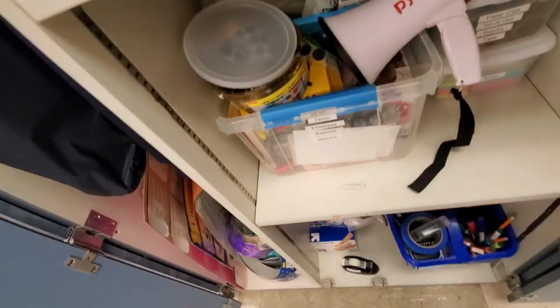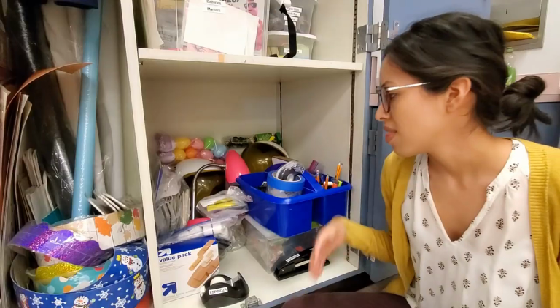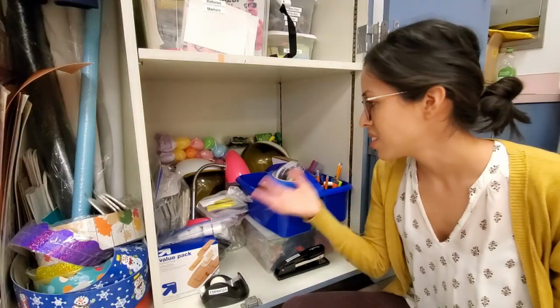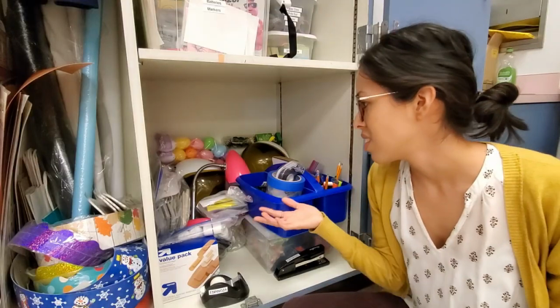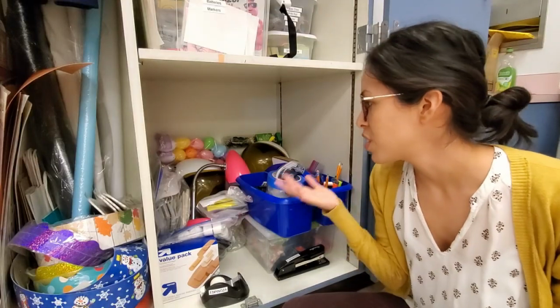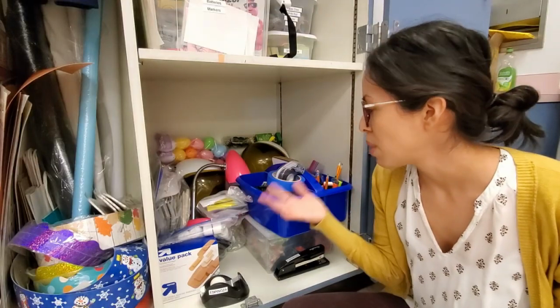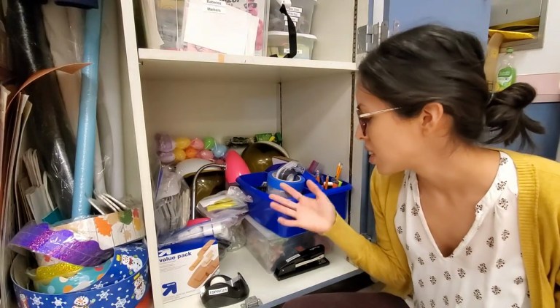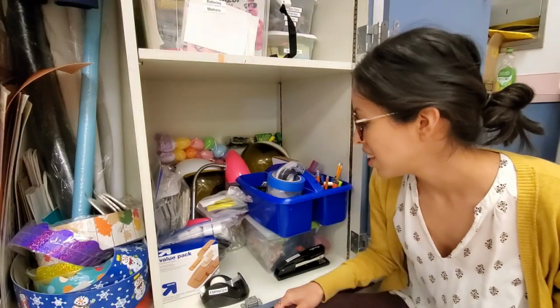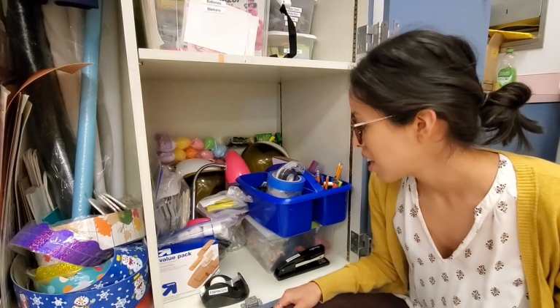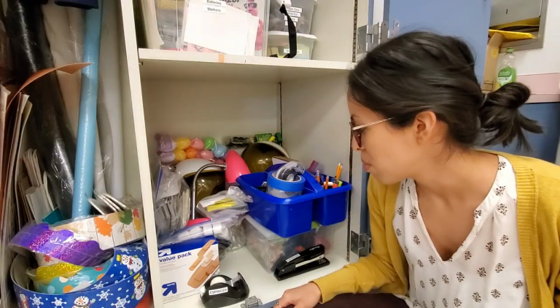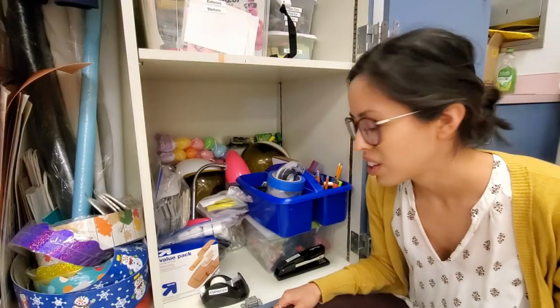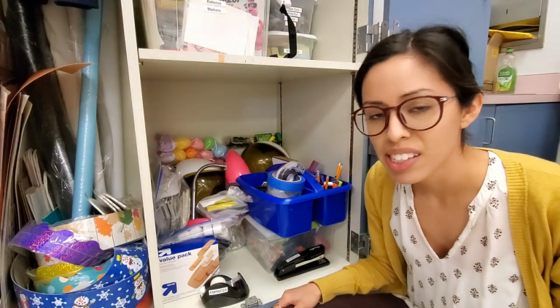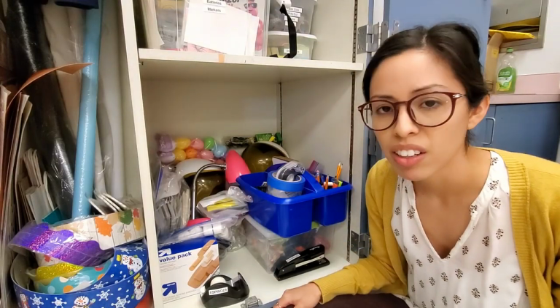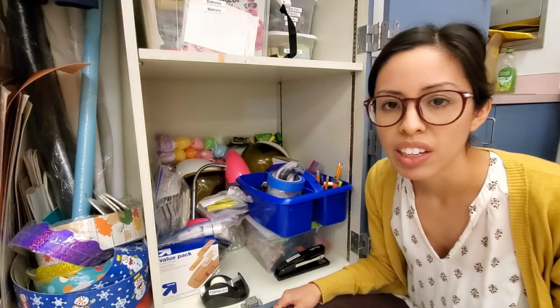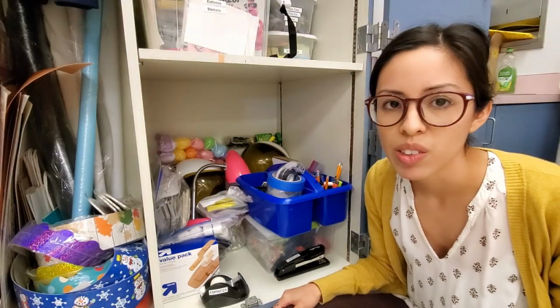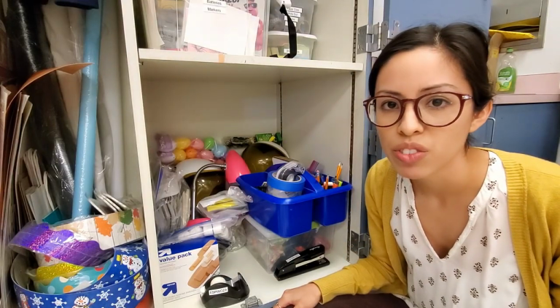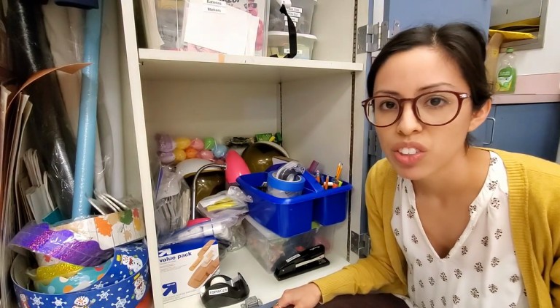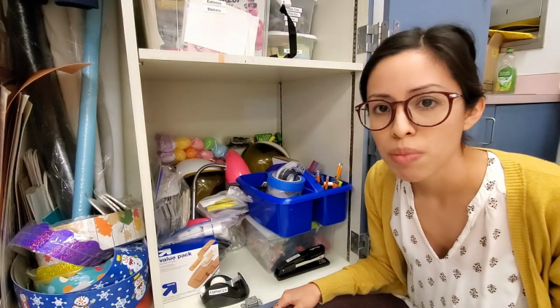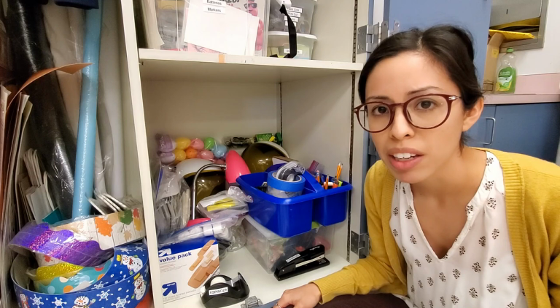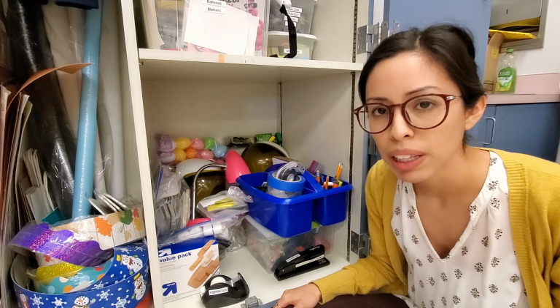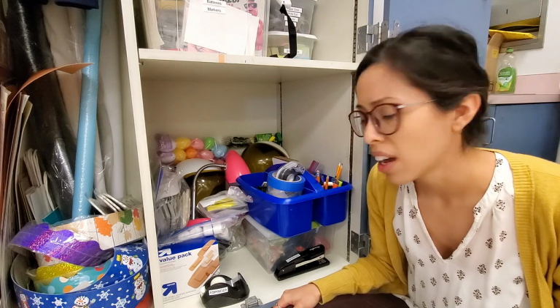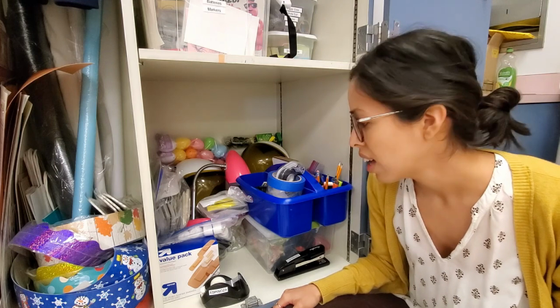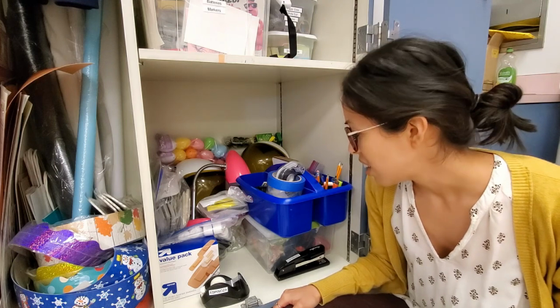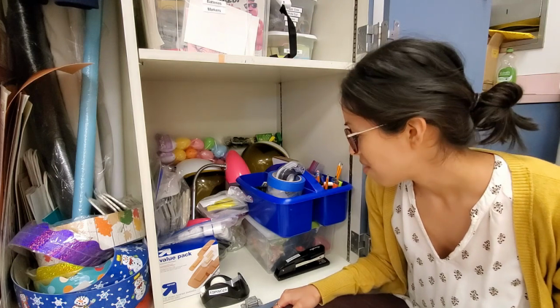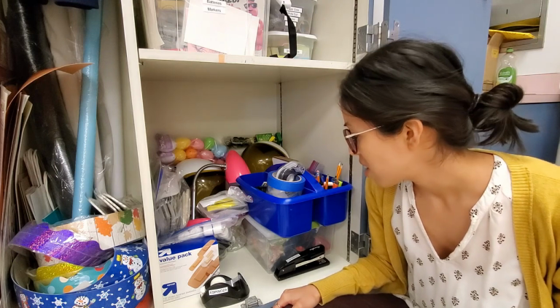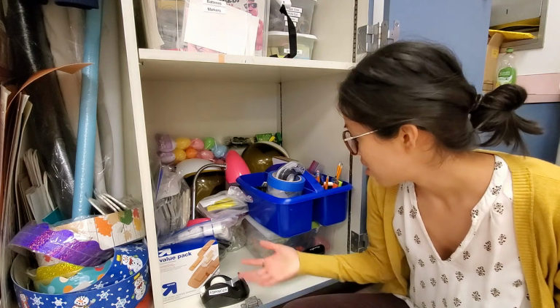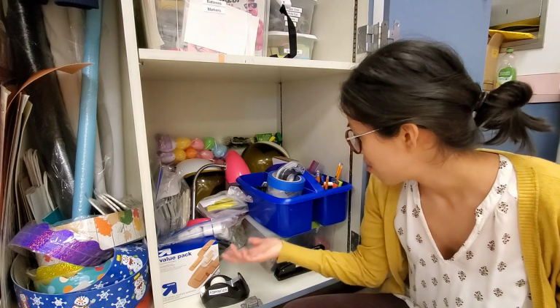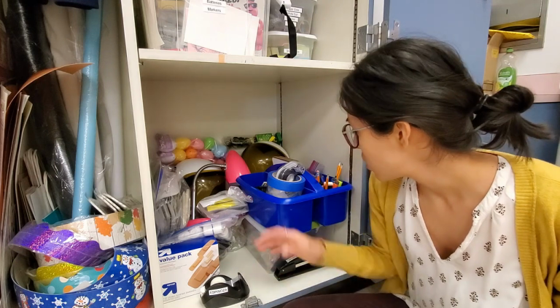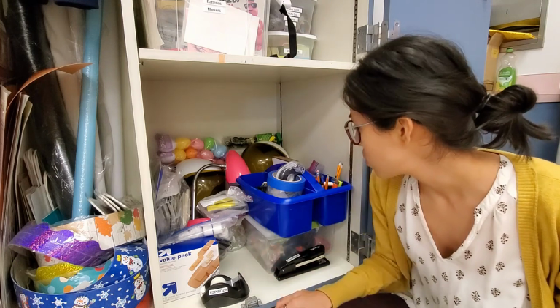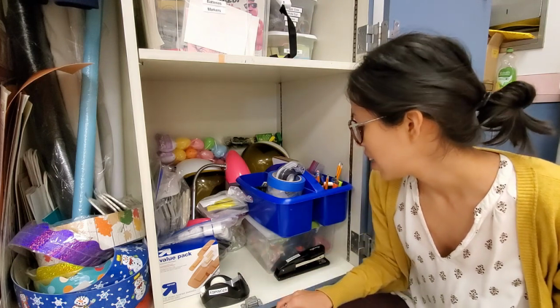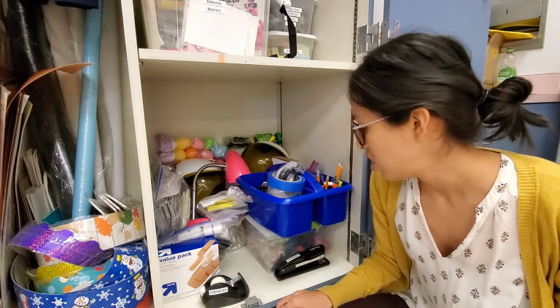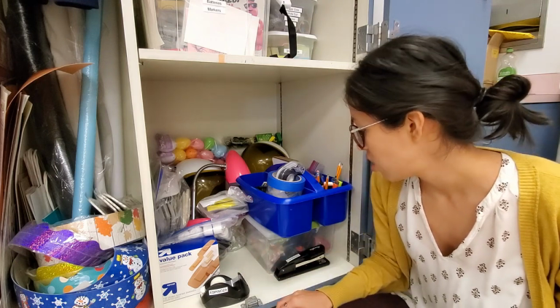This stuff is basically my pre-K stuff that I used for dramatic play — that I am not able to use in kinder.